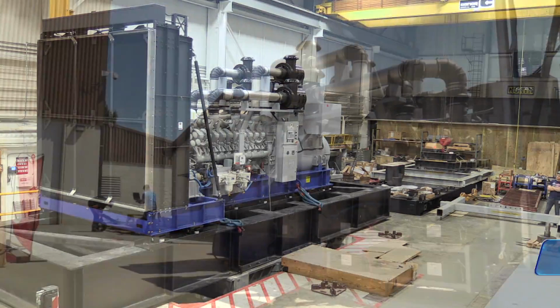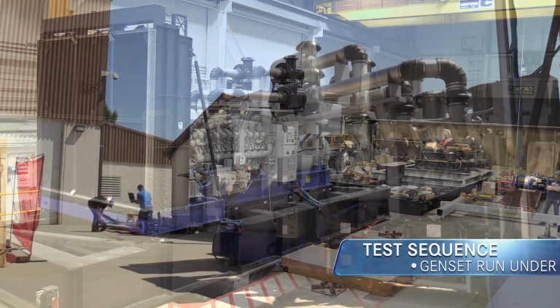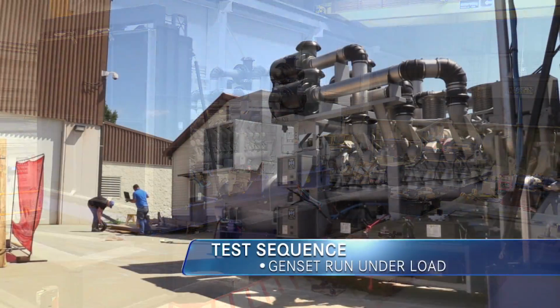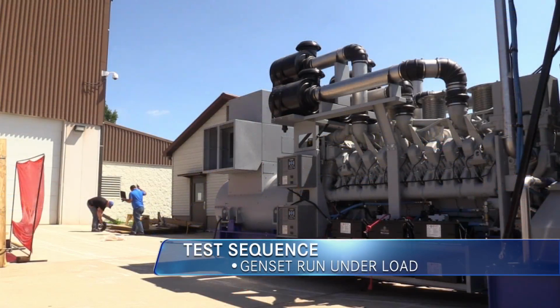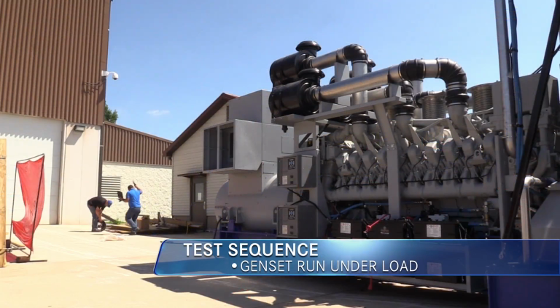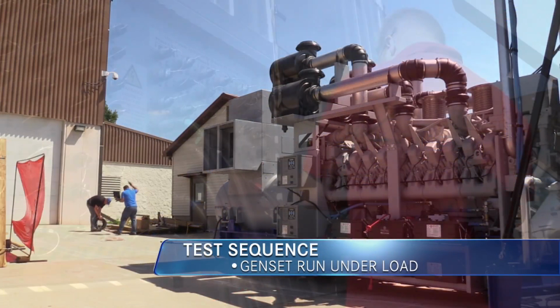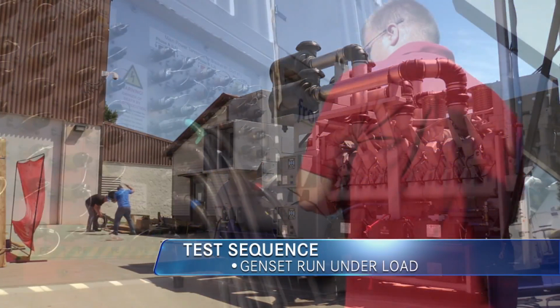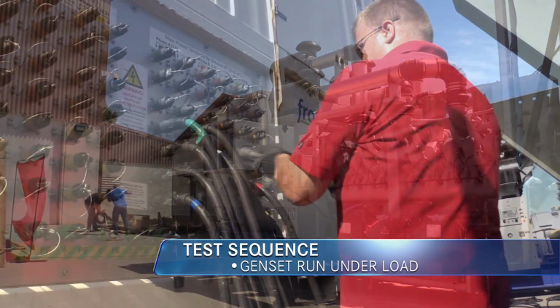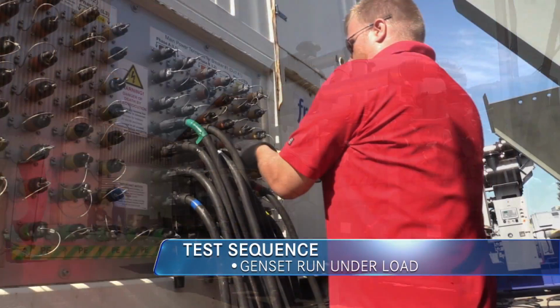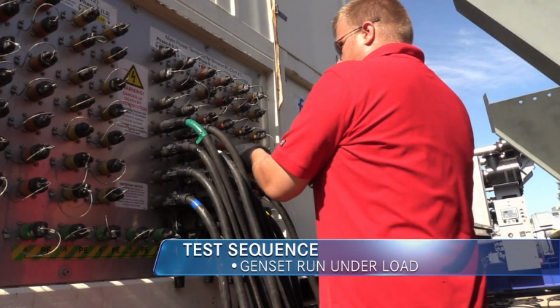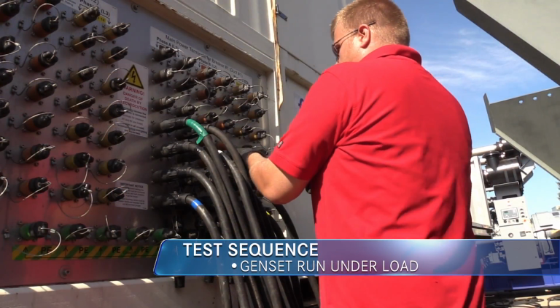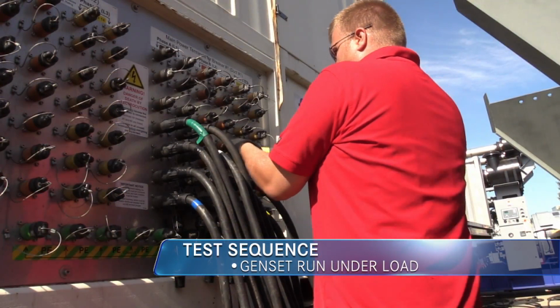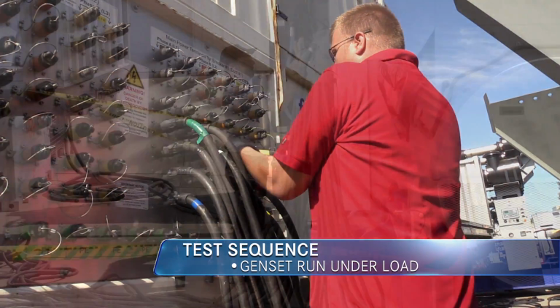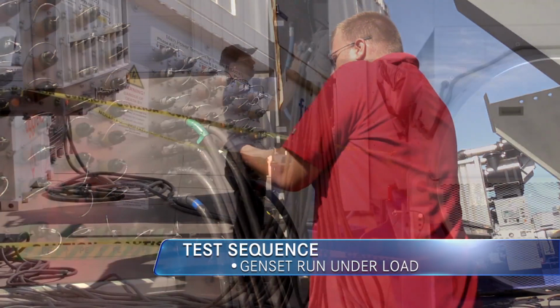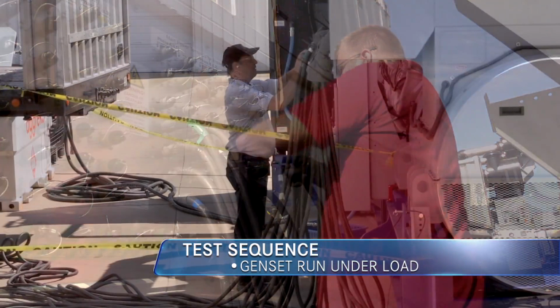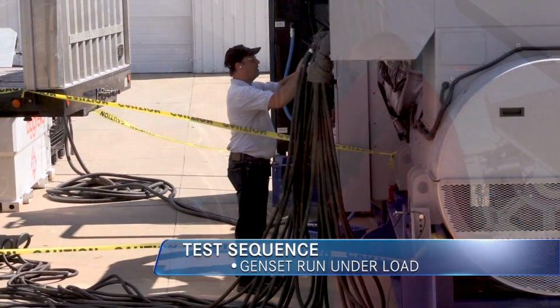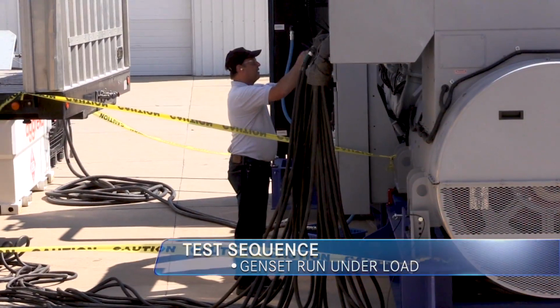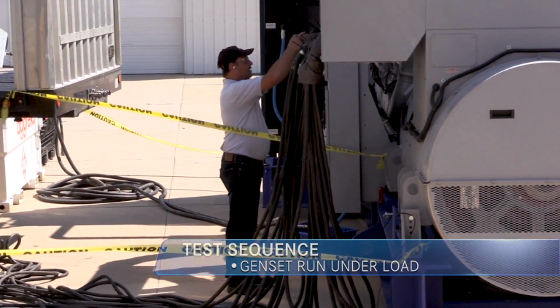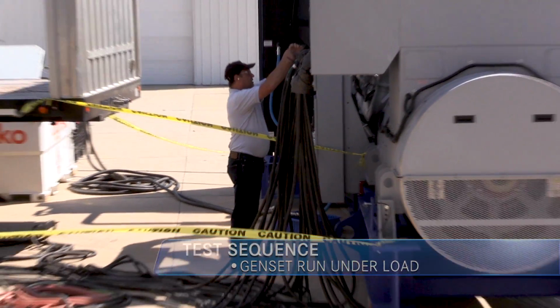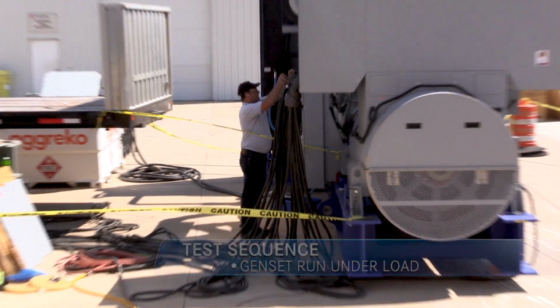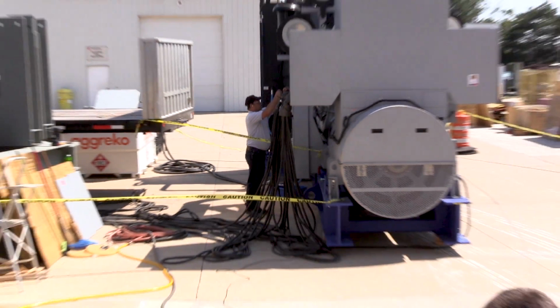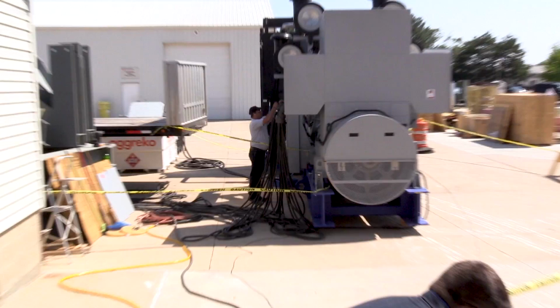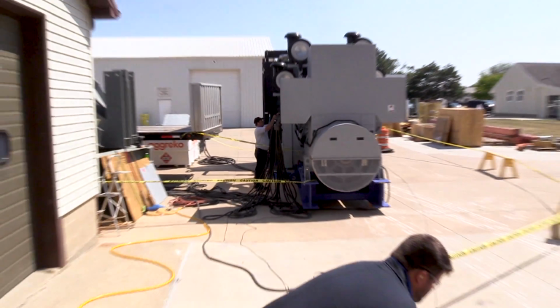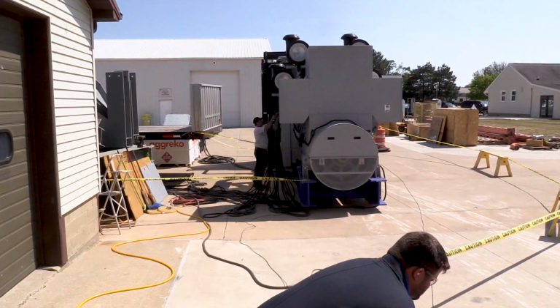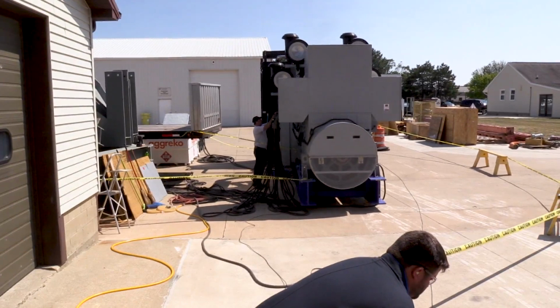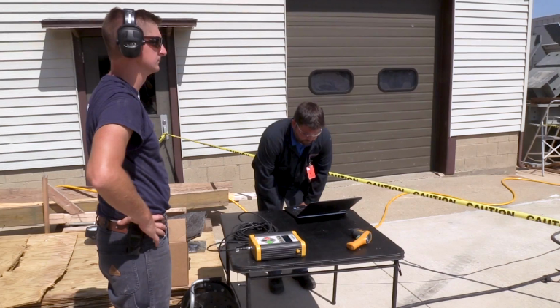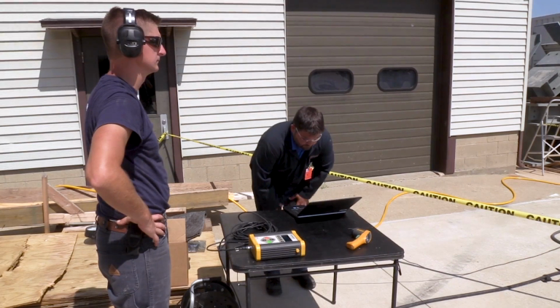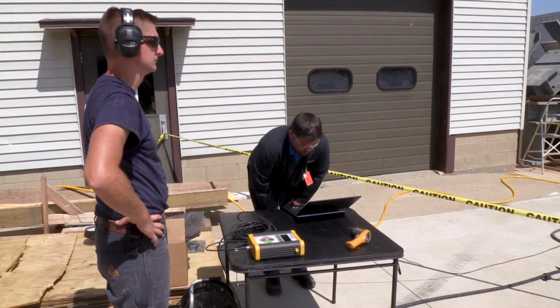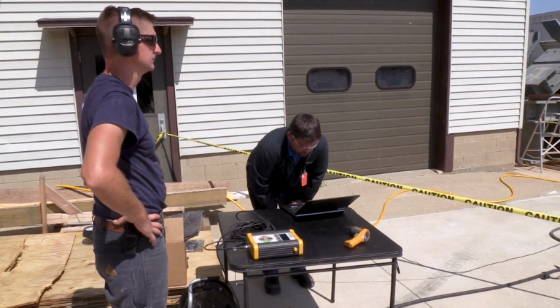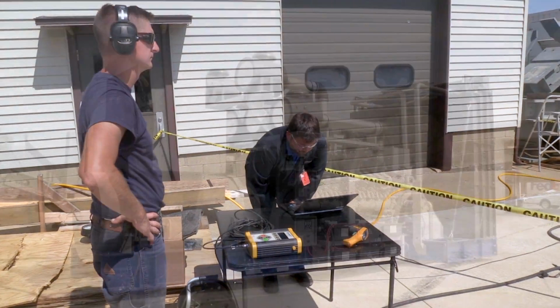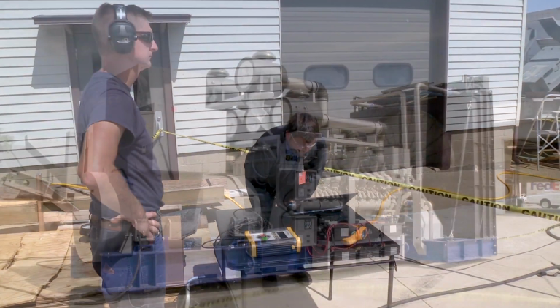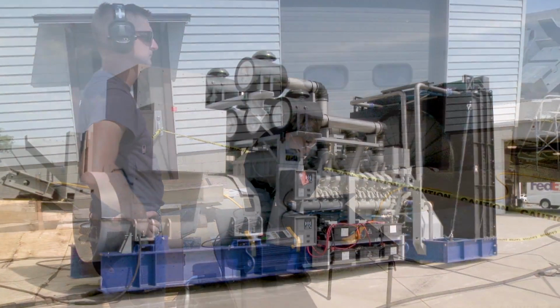Afterwards, the generator set is started again and run under load to verify that it successfully survived the shaker table test.